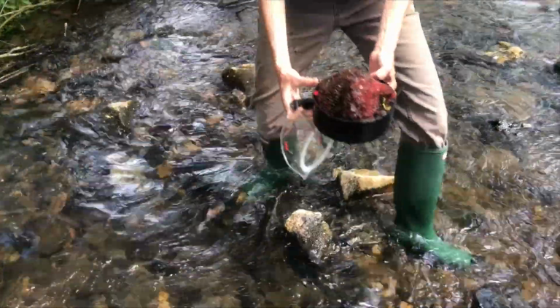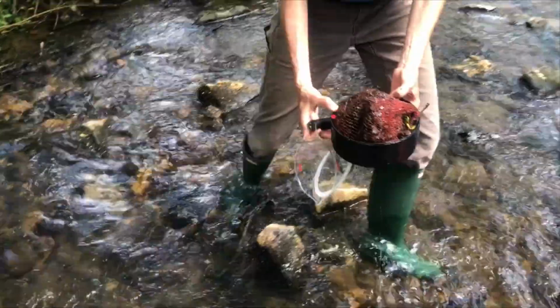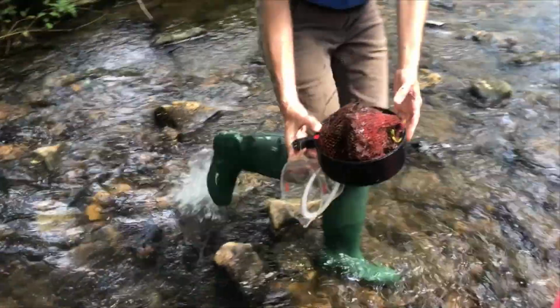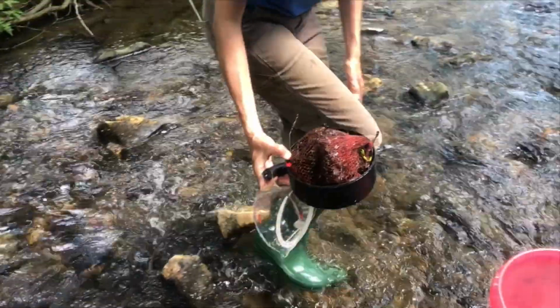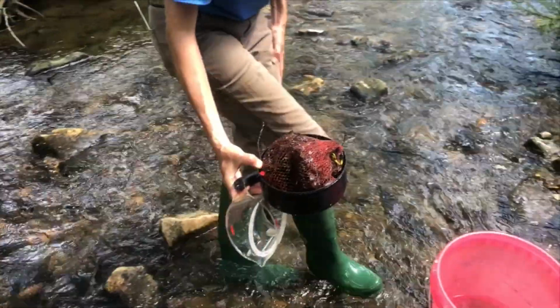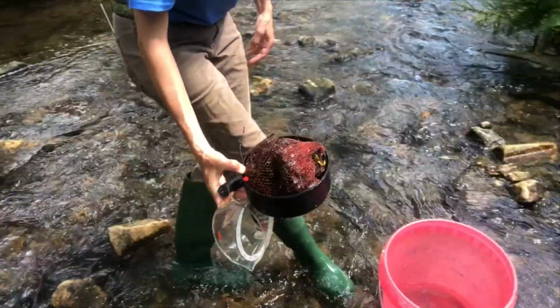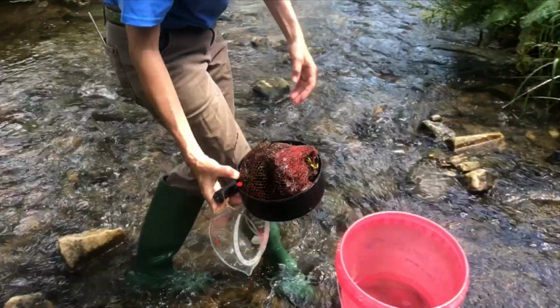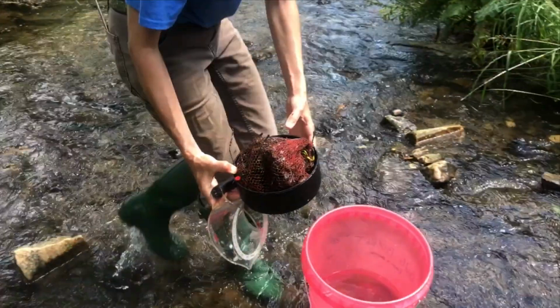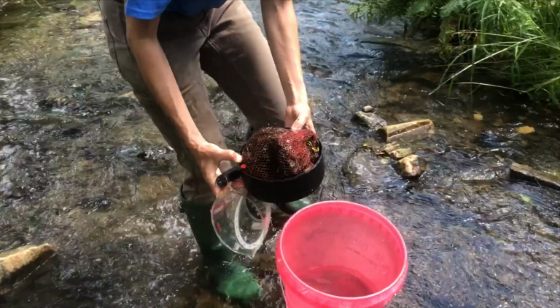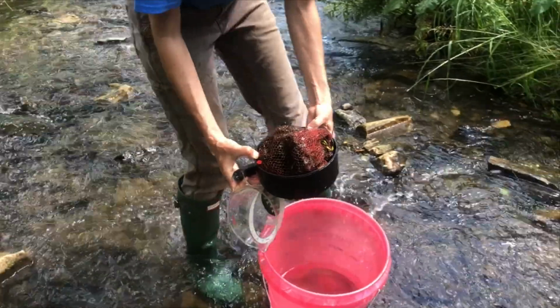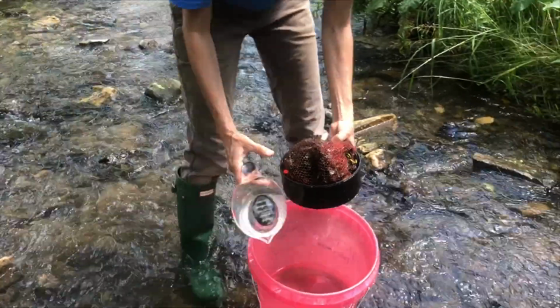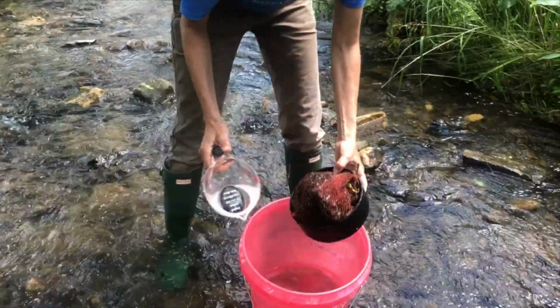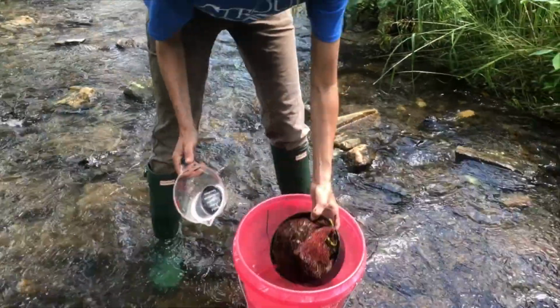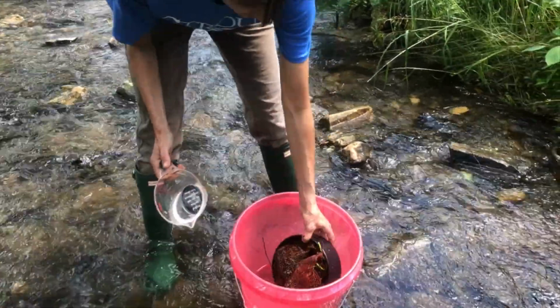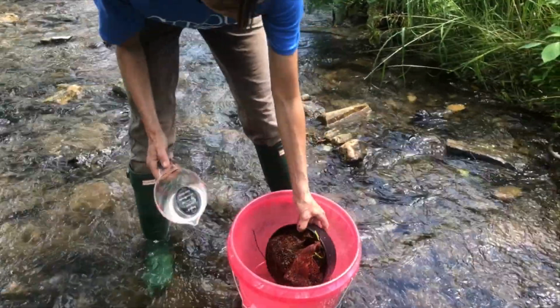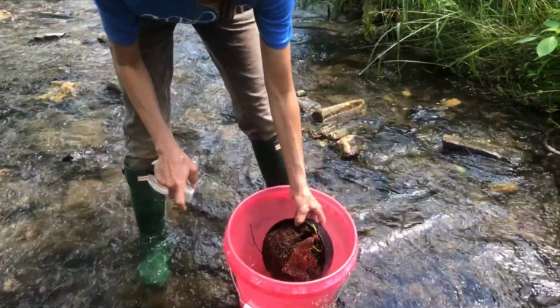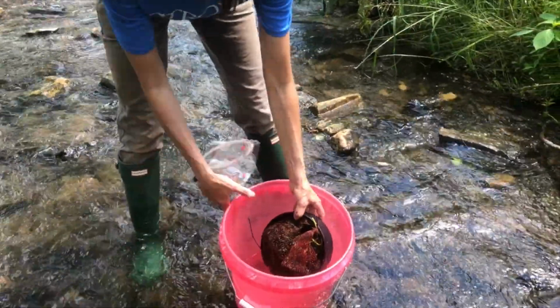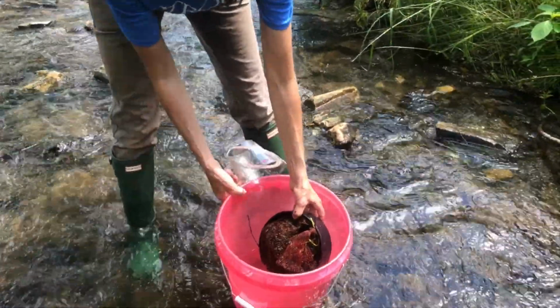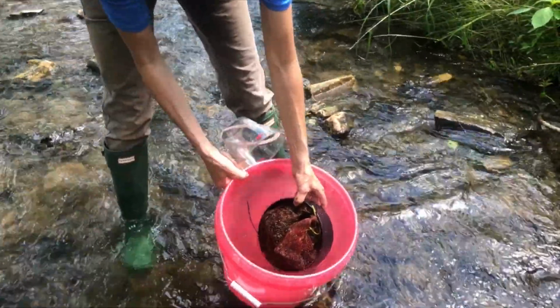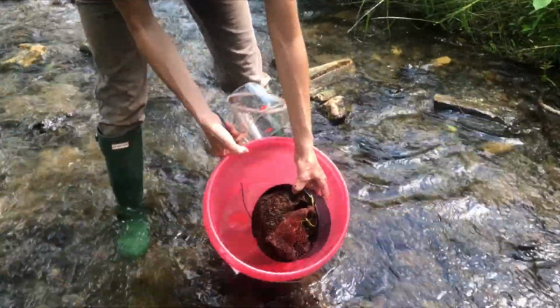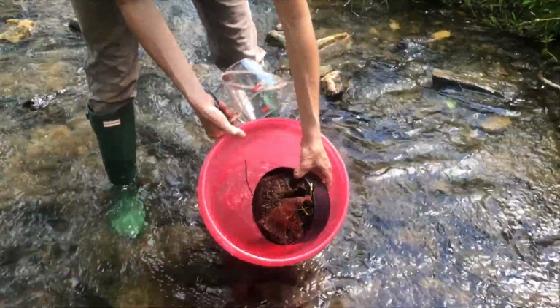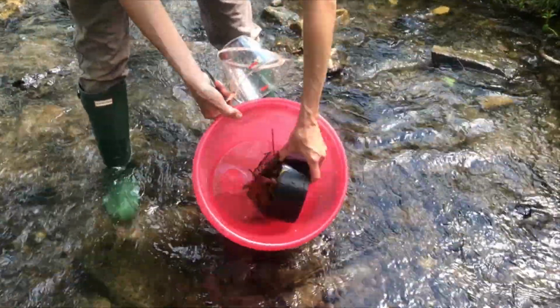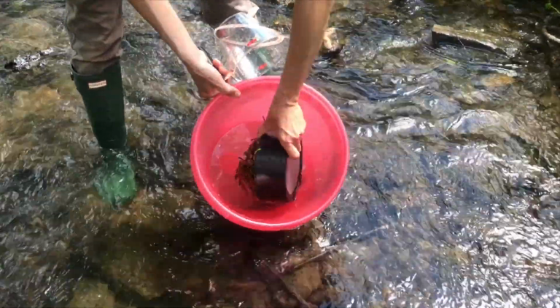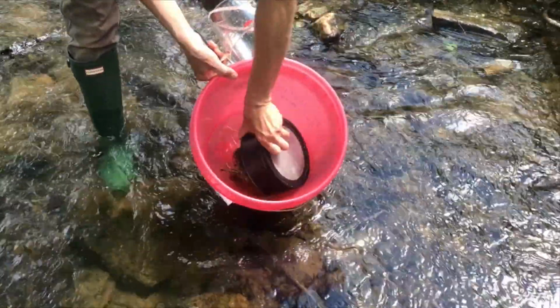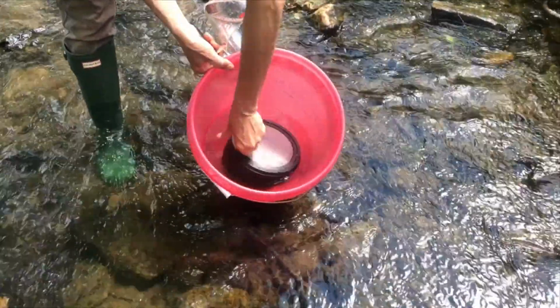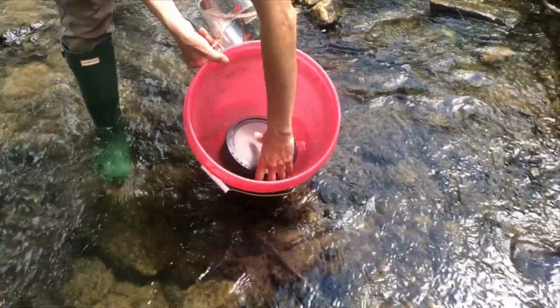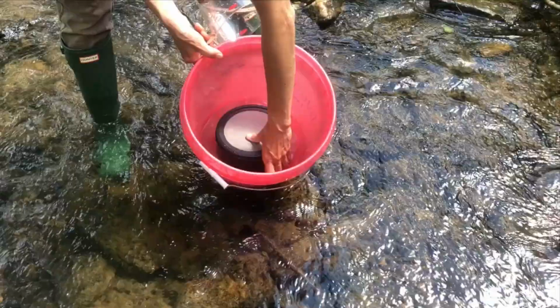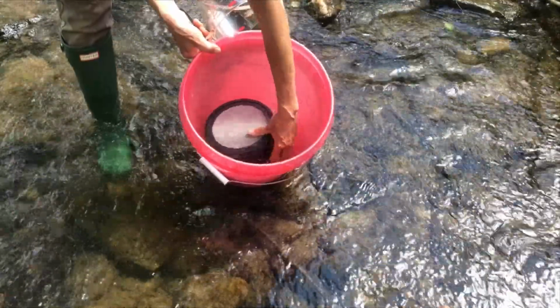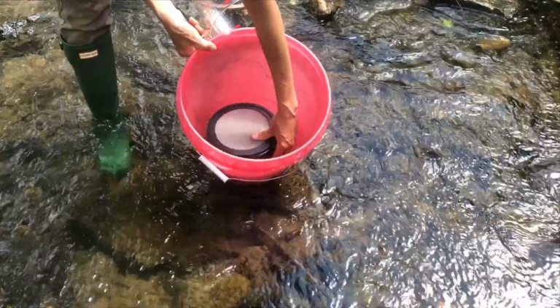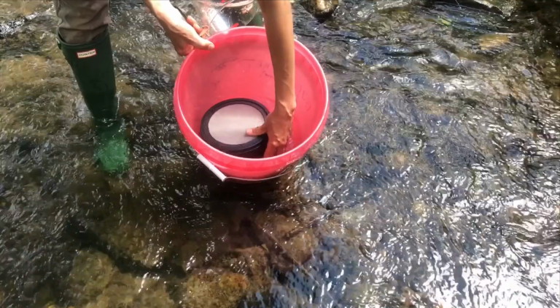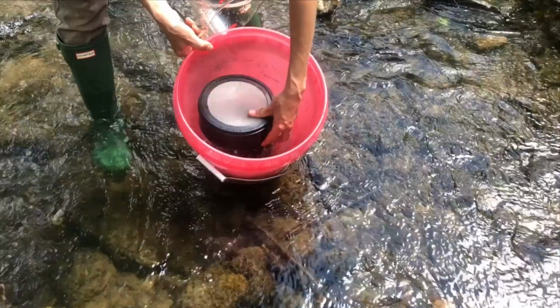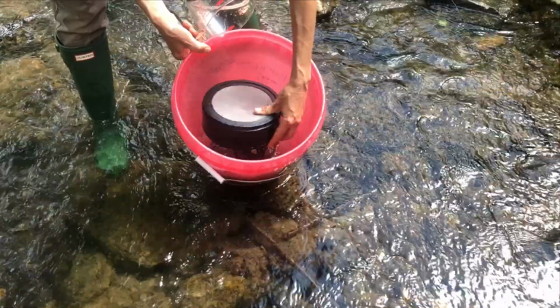Repeat all these steps with the remaining leaf packs. As an alternative to the zipper top bags, you can also just use a regular good old-fashioned bucket.